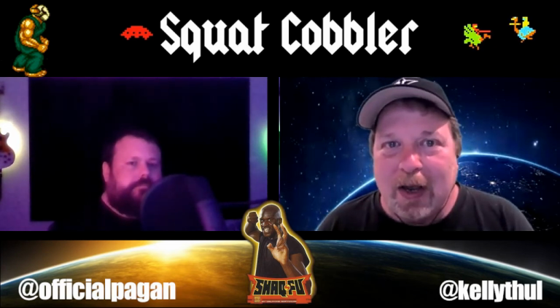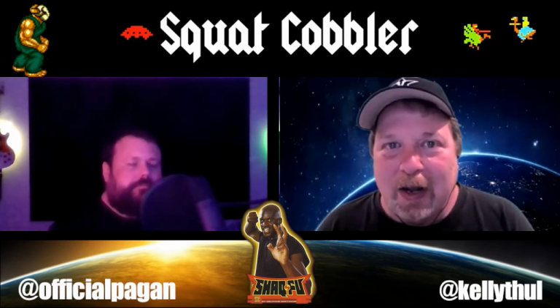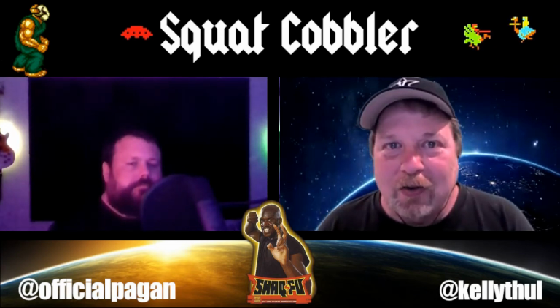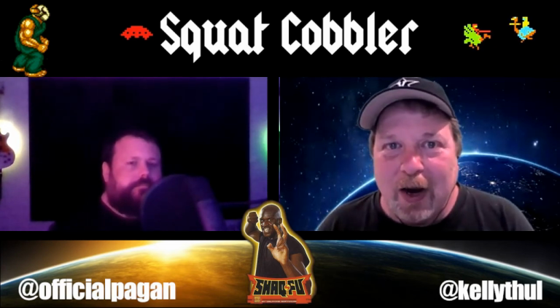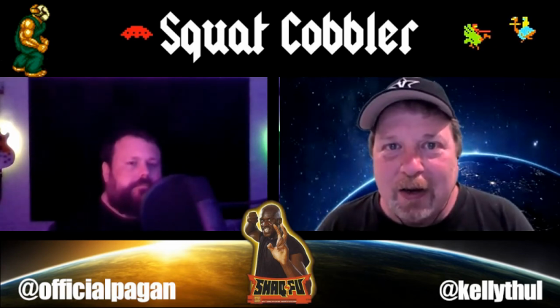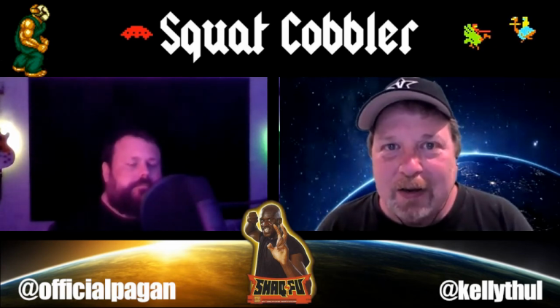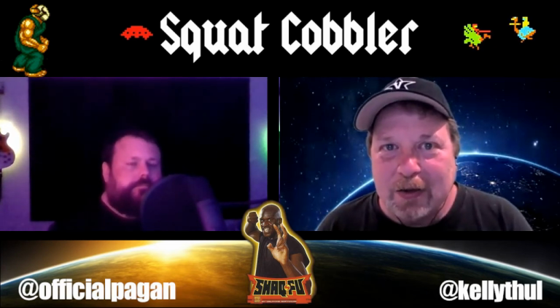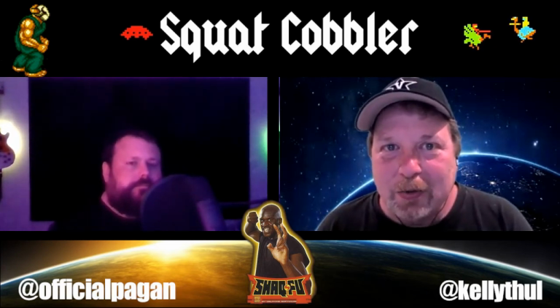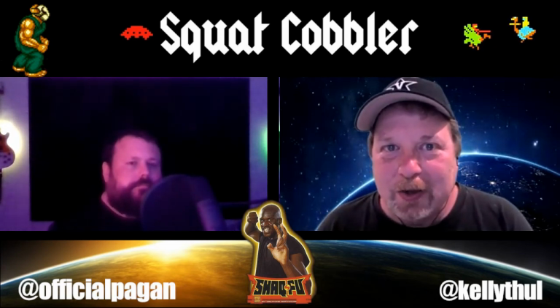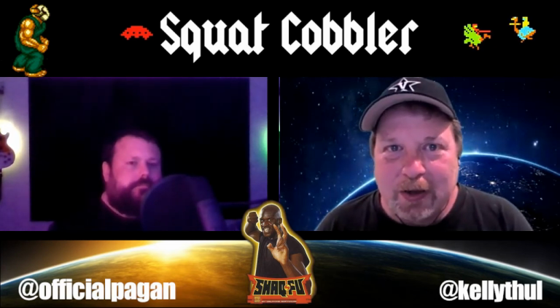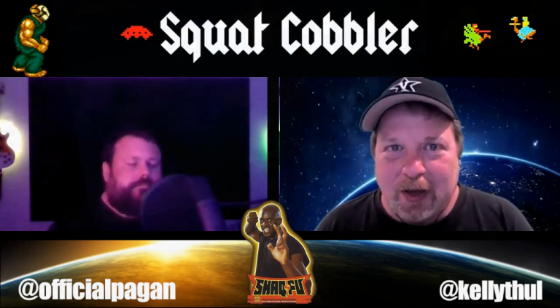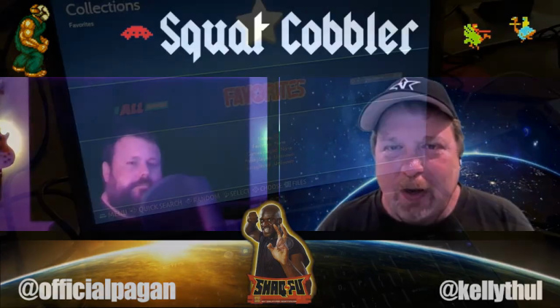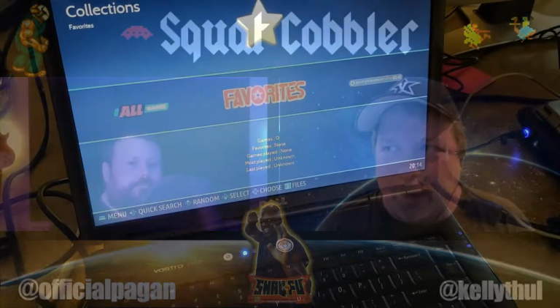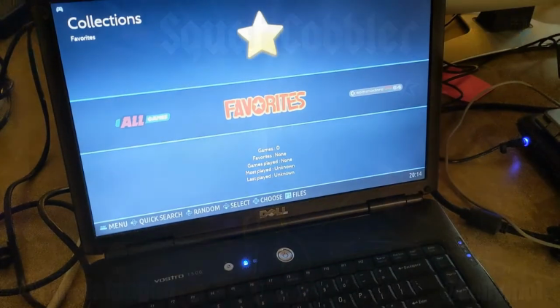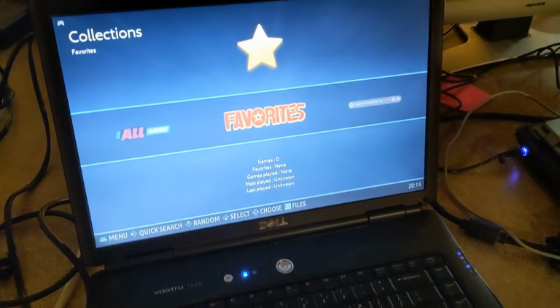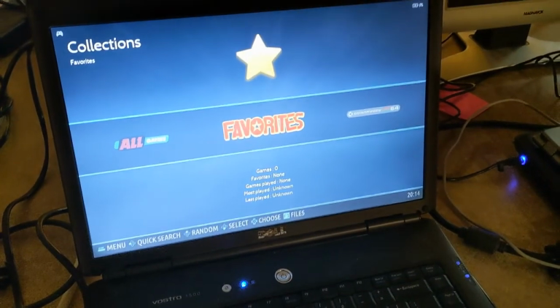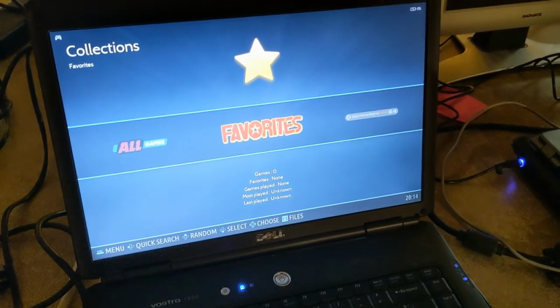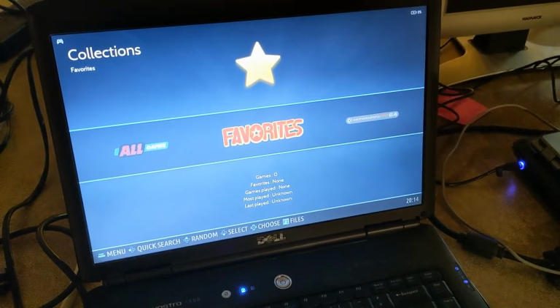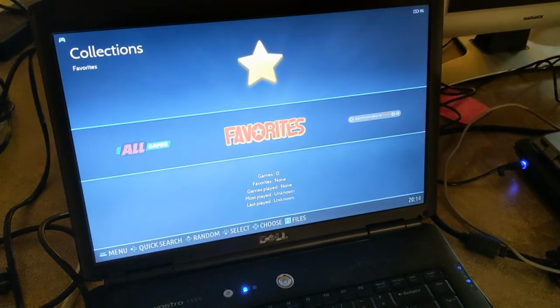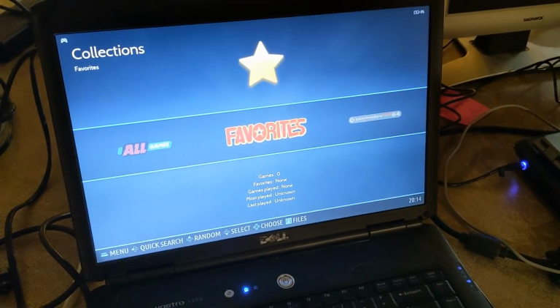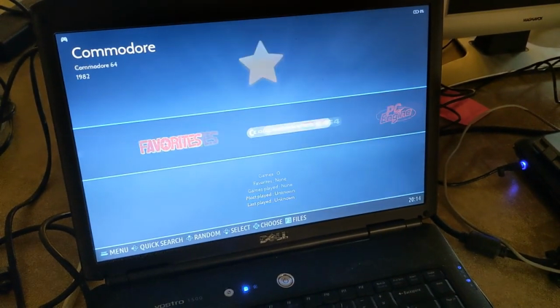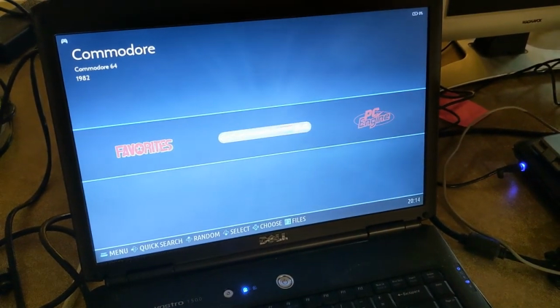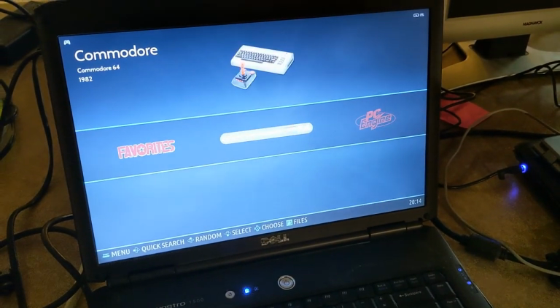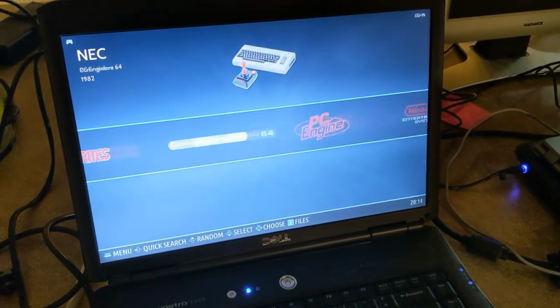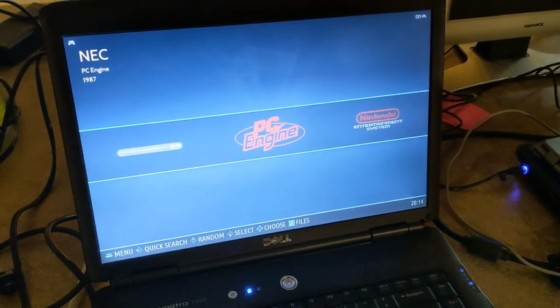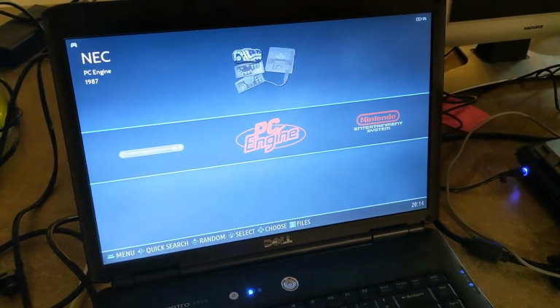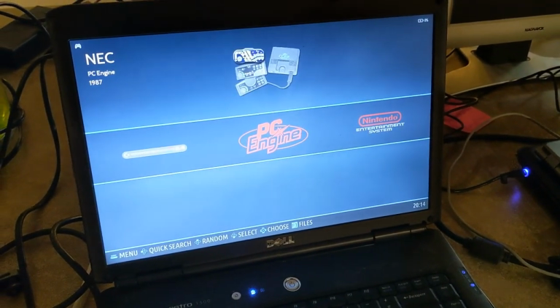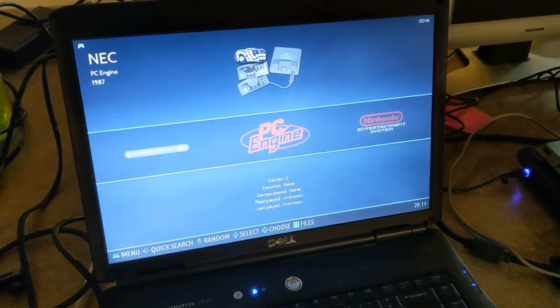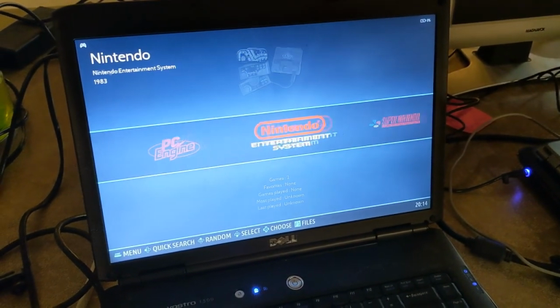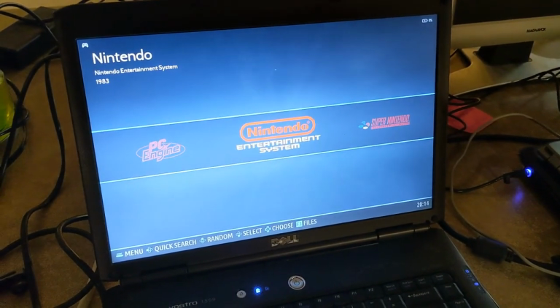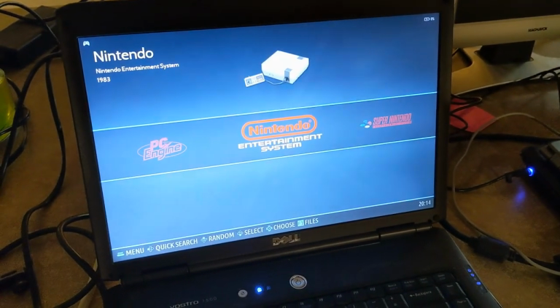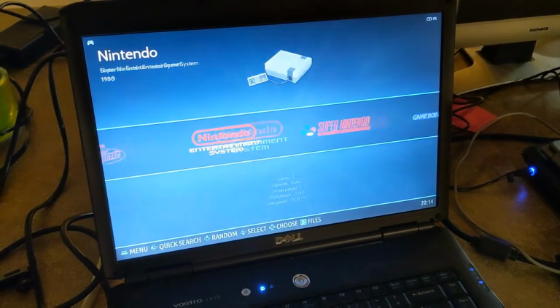I'll try to include a clip of at least Doom on the laptop so you can get a look at that.